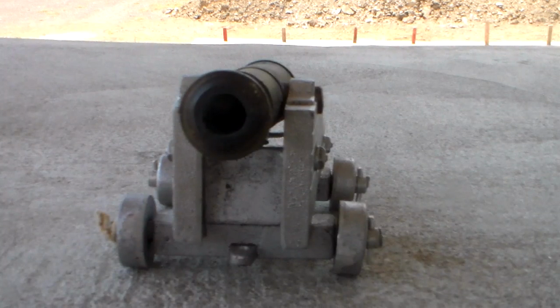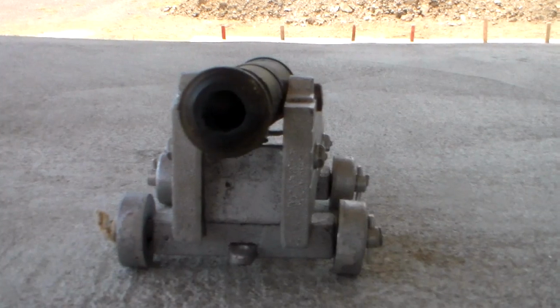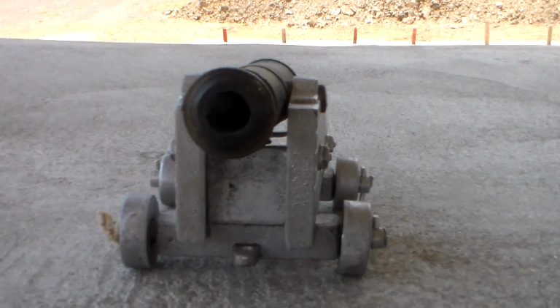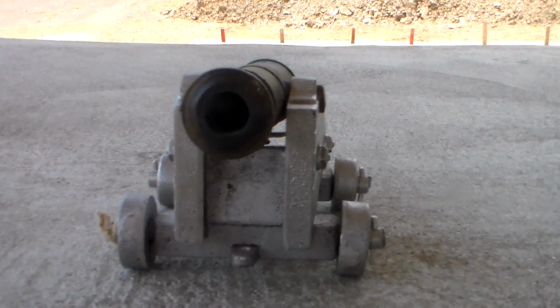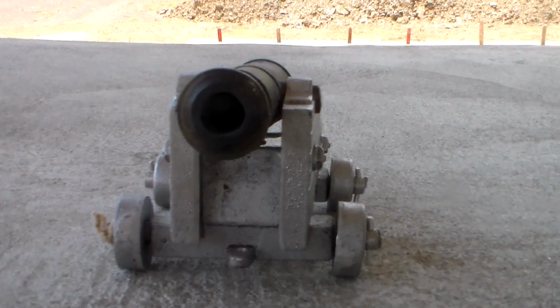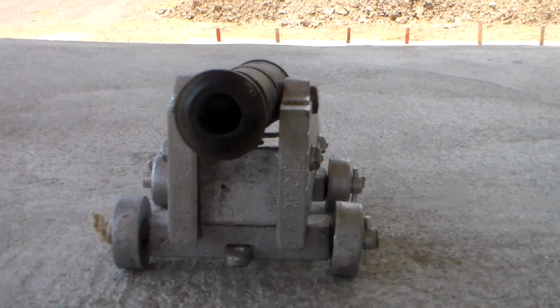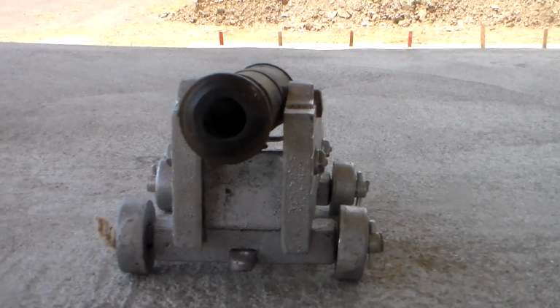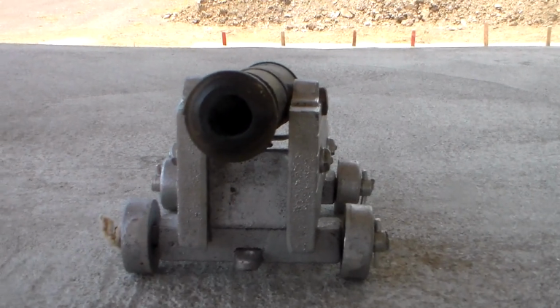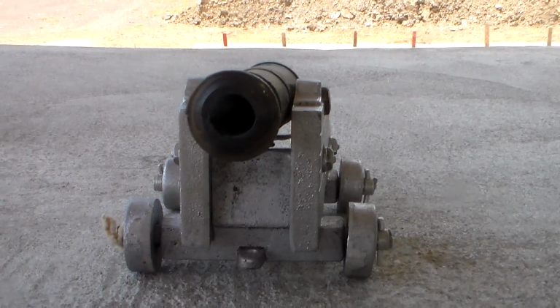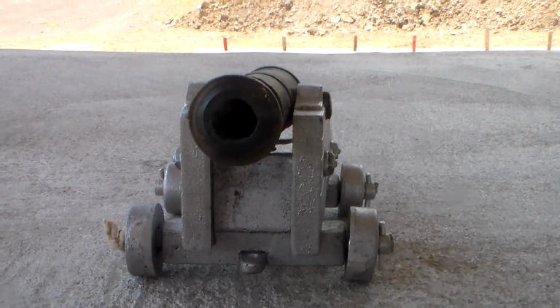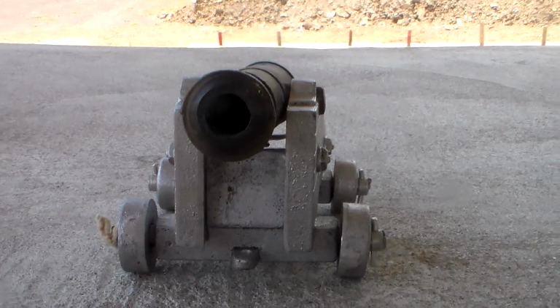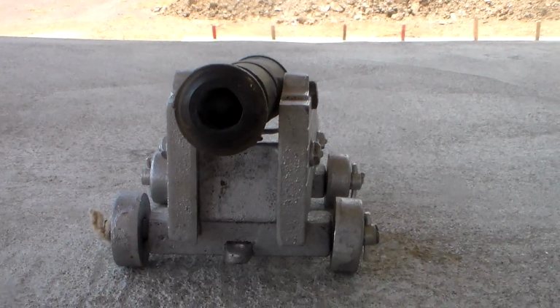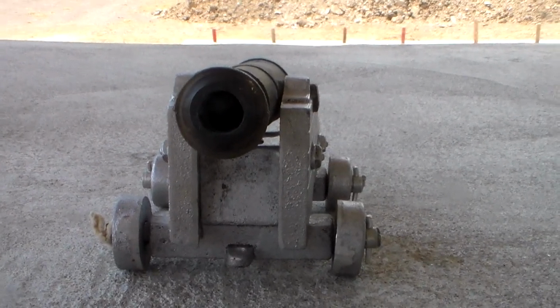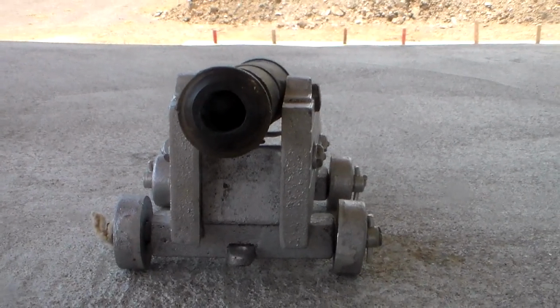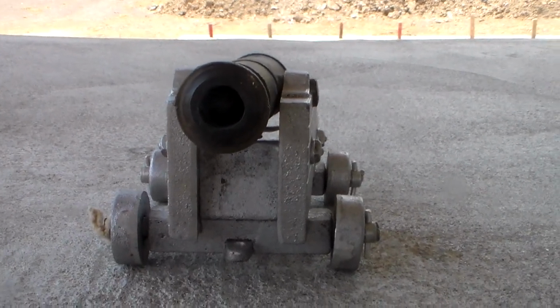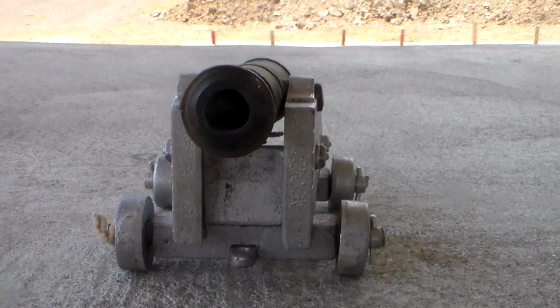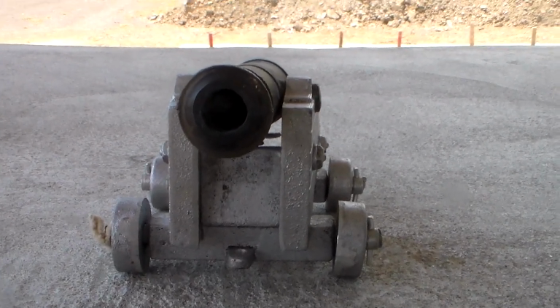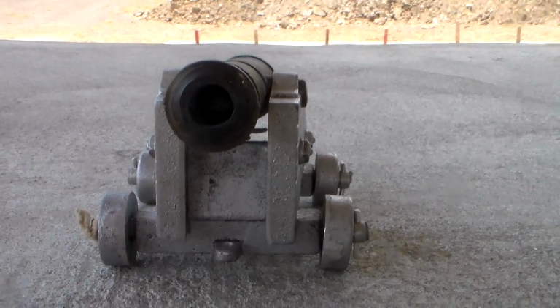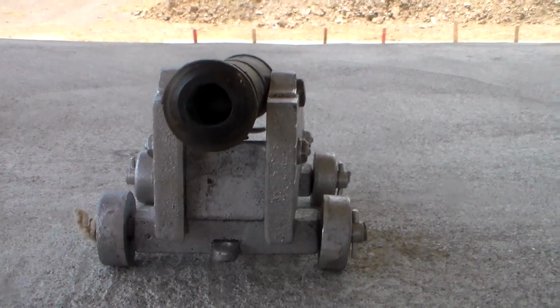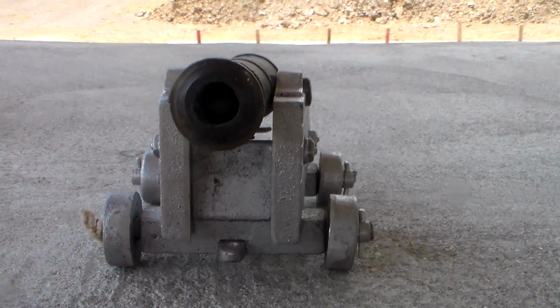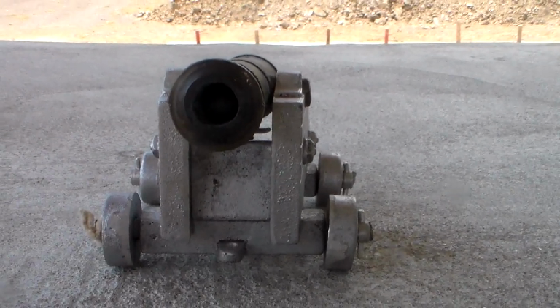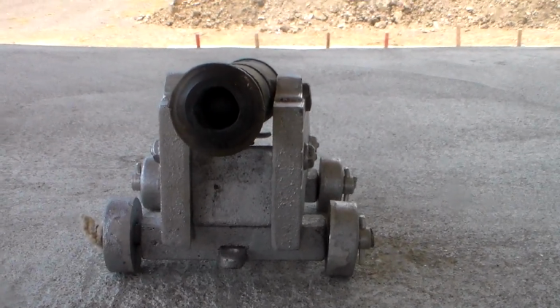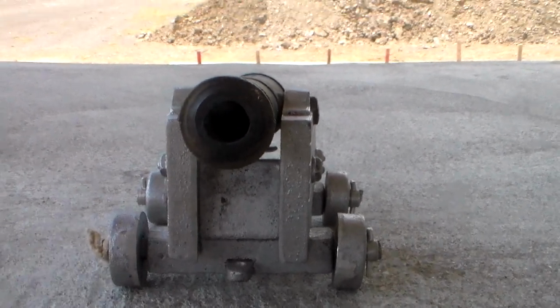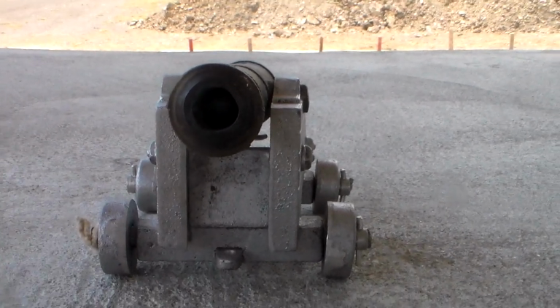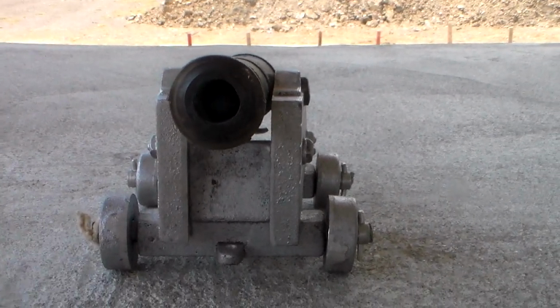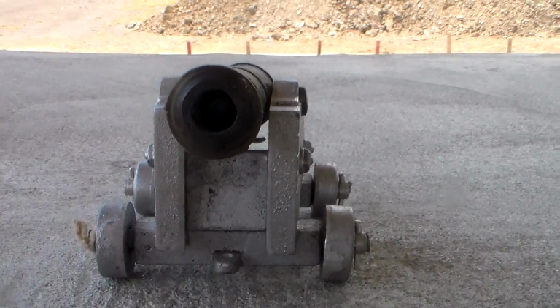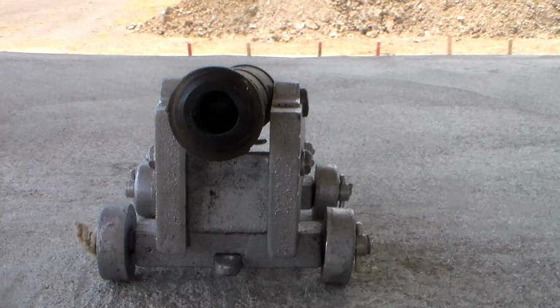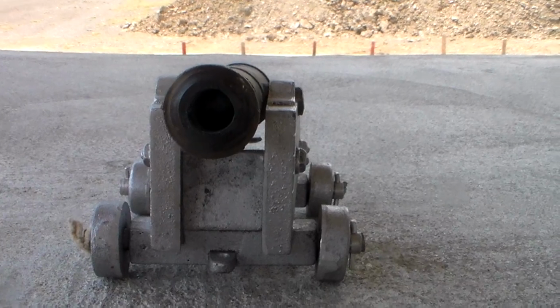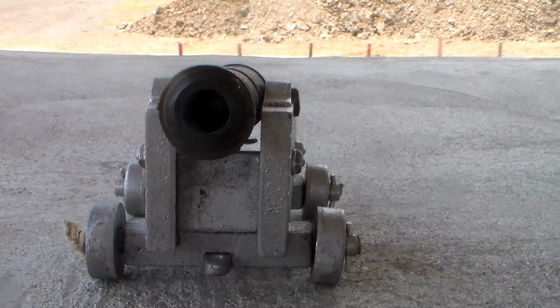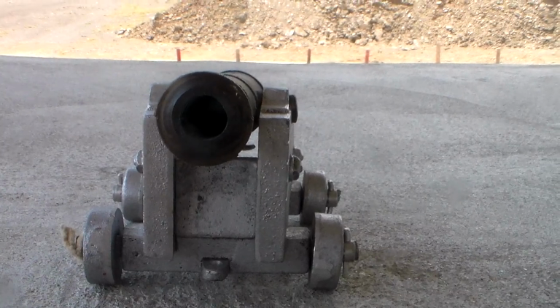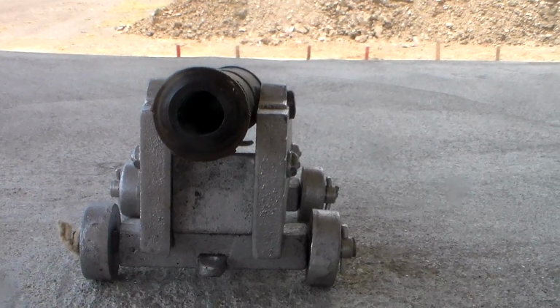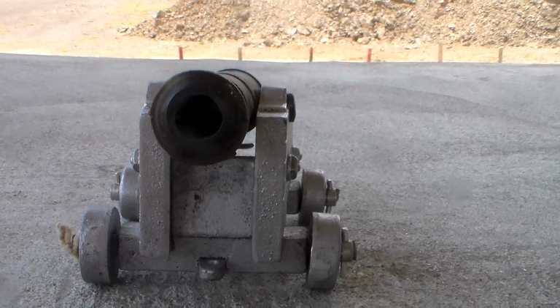Hey guys, Steven here, Gunnarrange again, and today we're continuing the black powder penetration test.